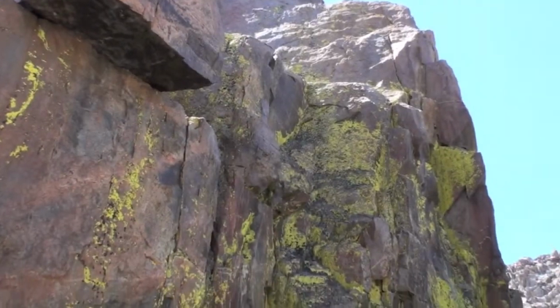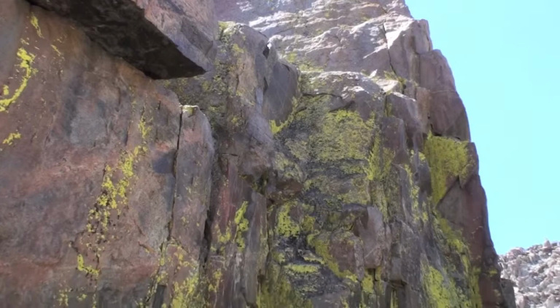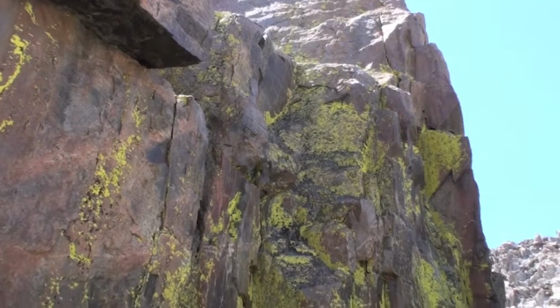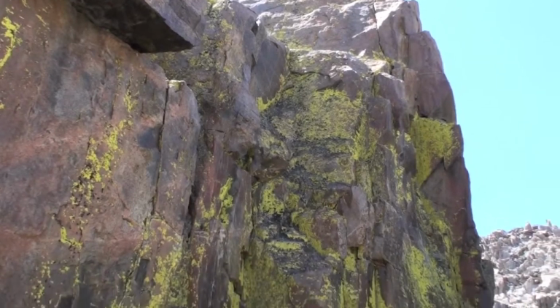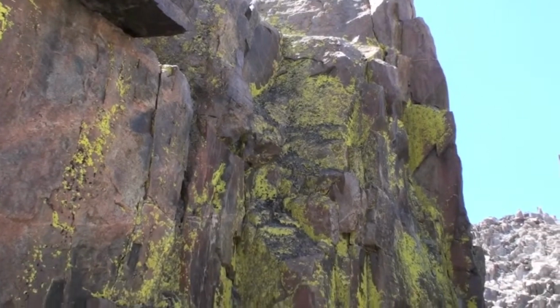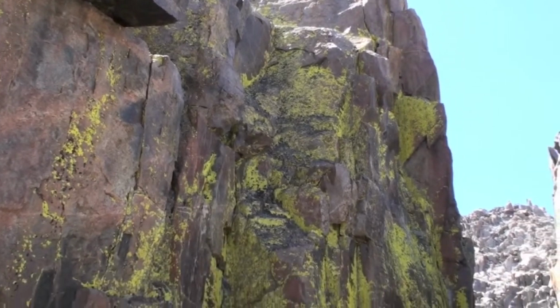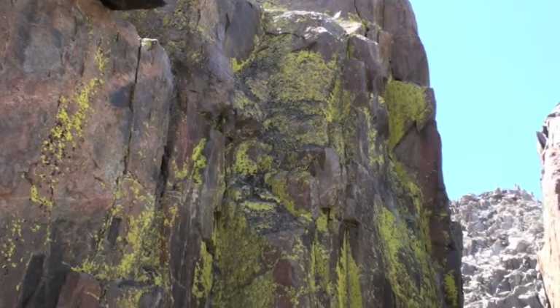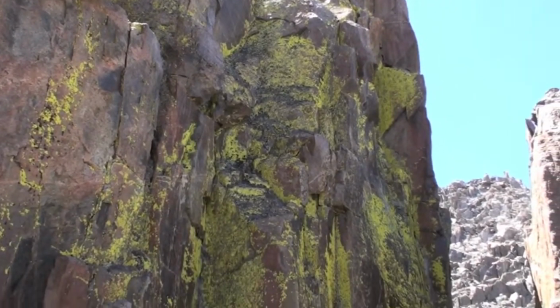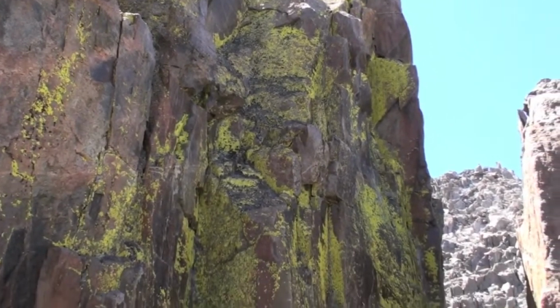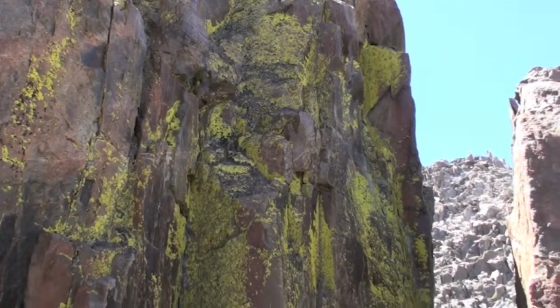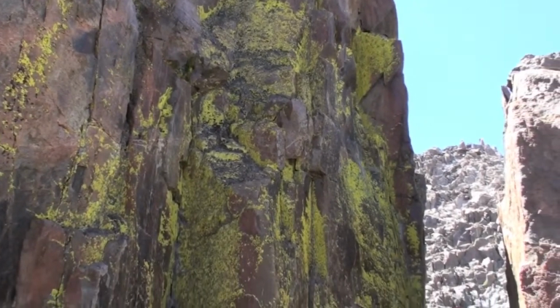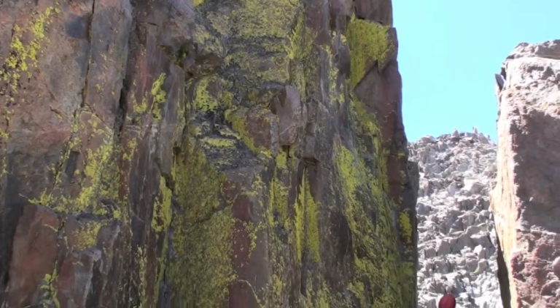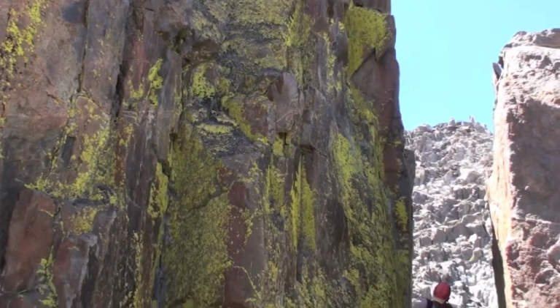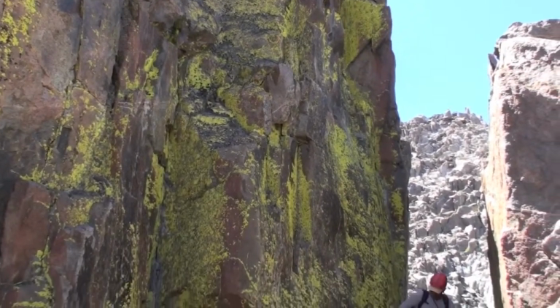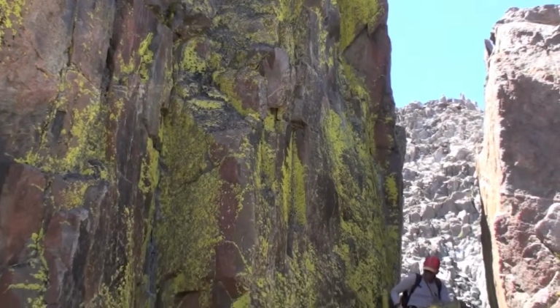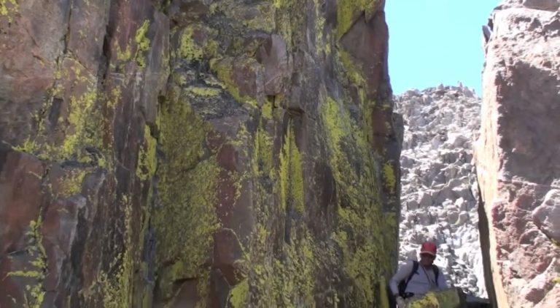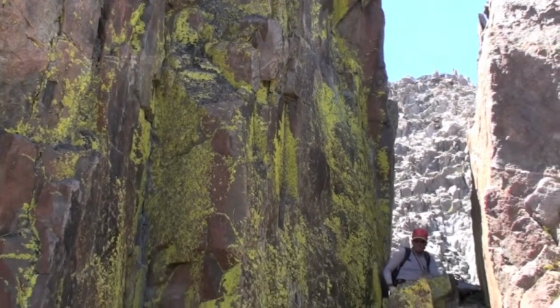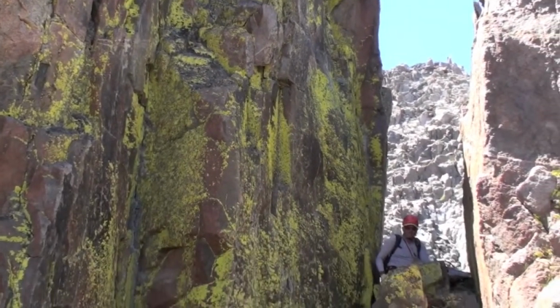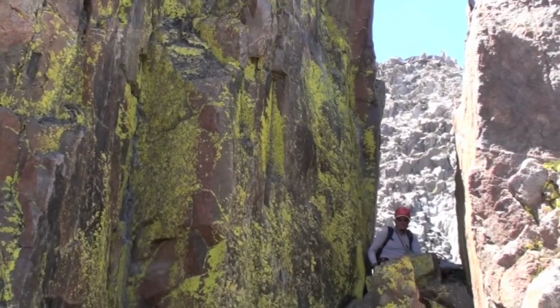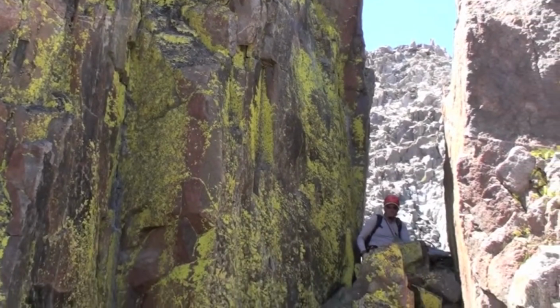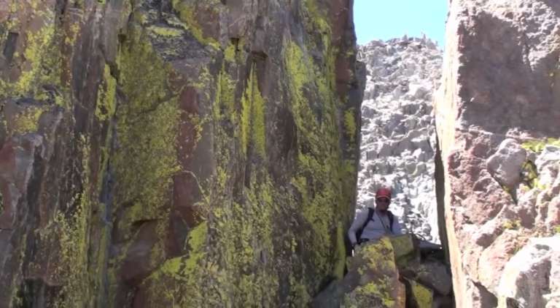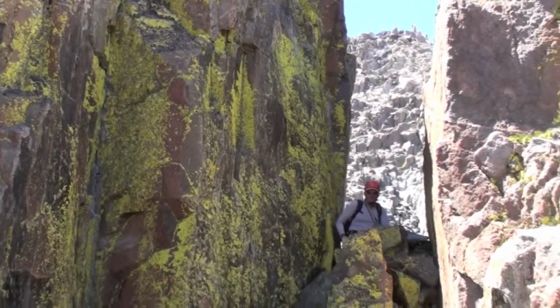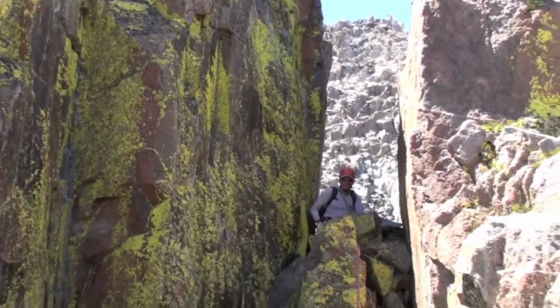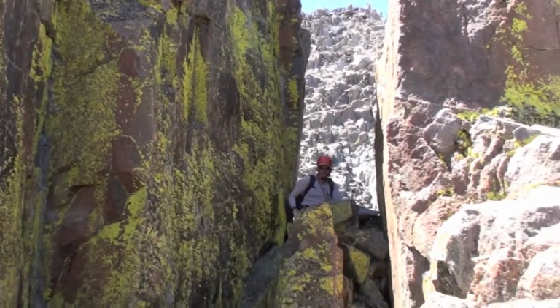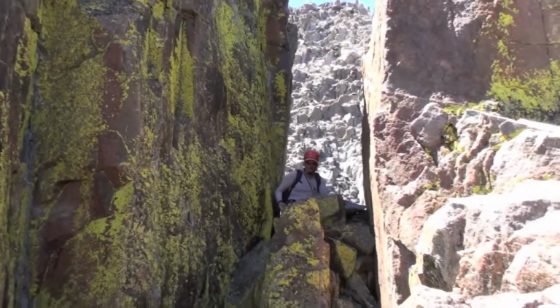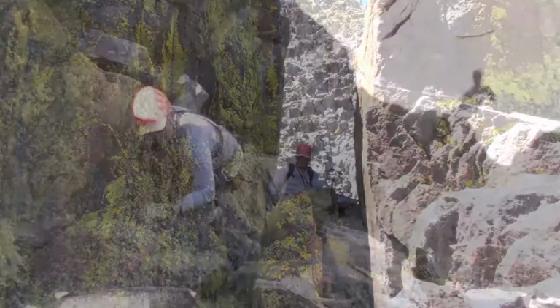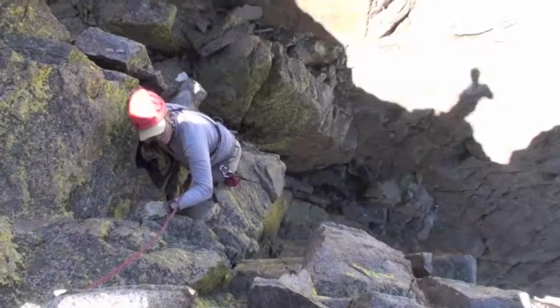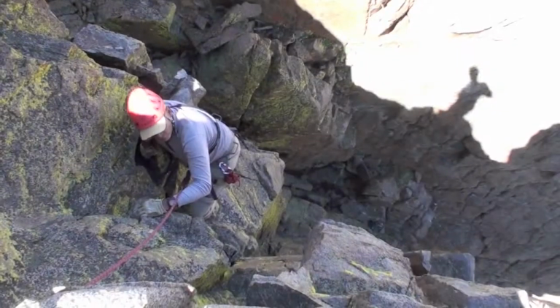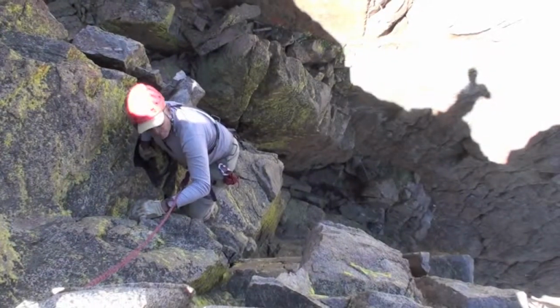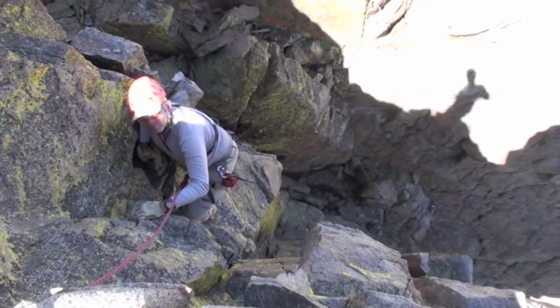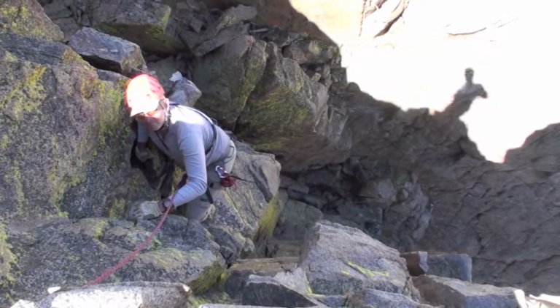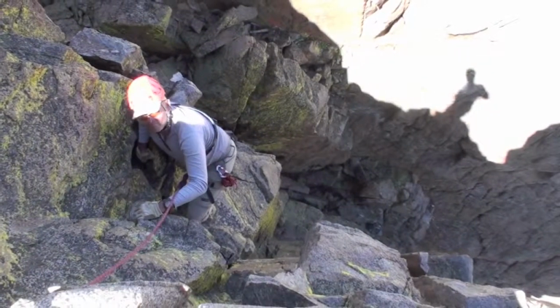The hardest pitch is the one leading out of a notch and up the red tower. Don Jensen rated it 5.7, and it's a little tricky to protect.